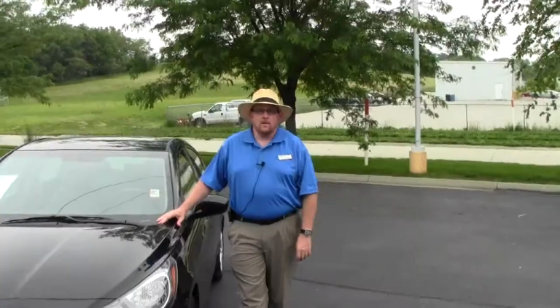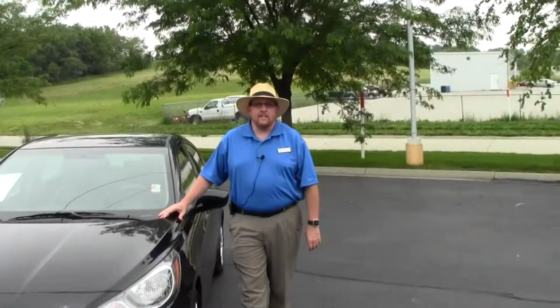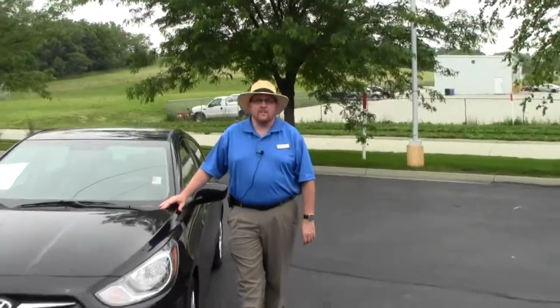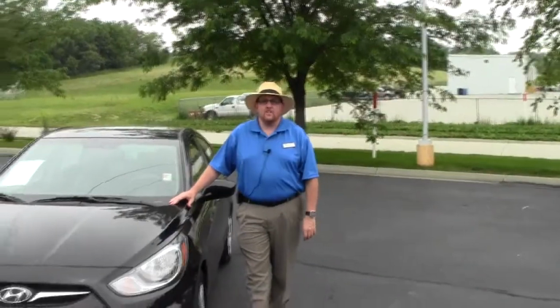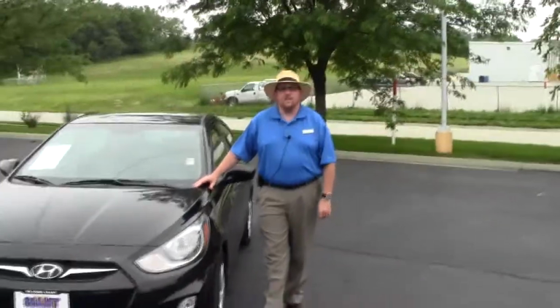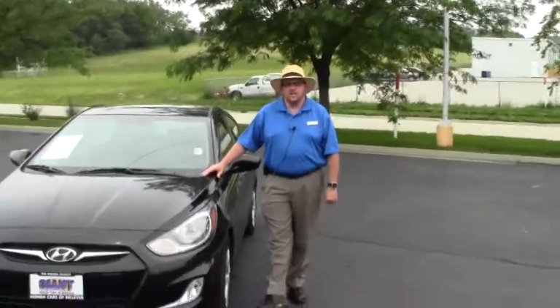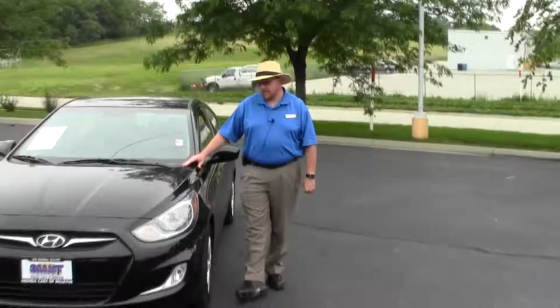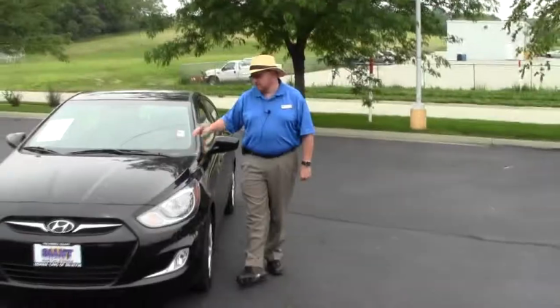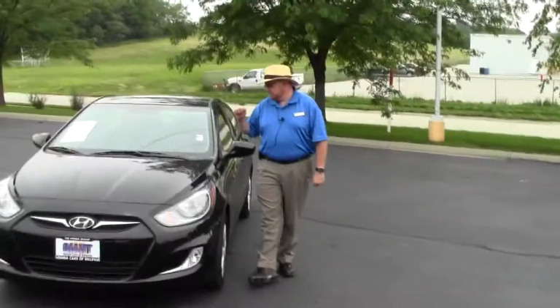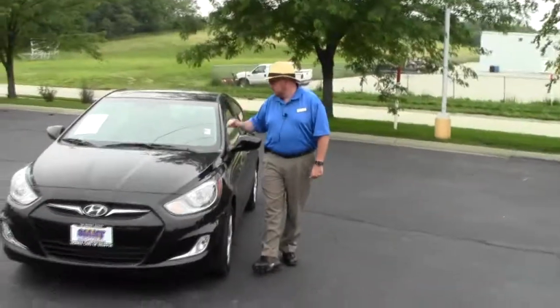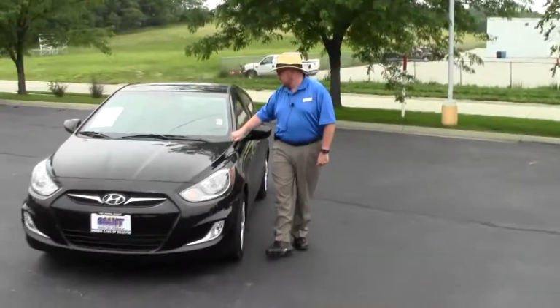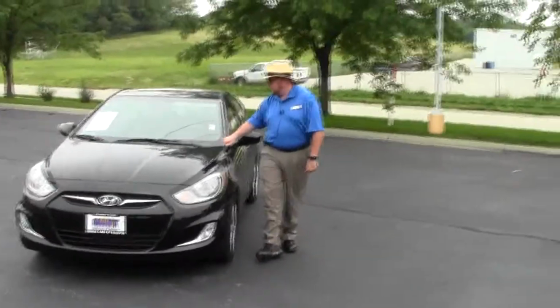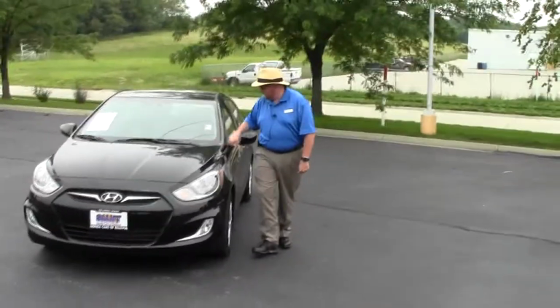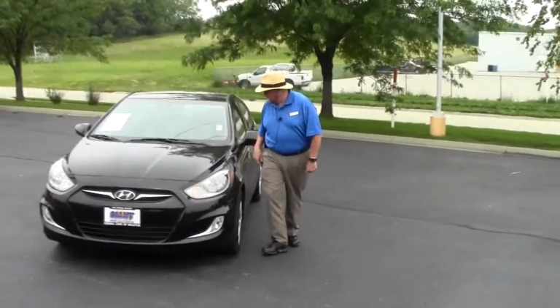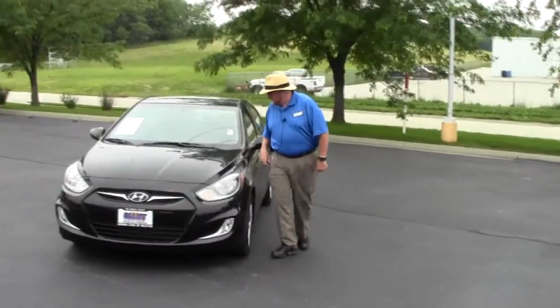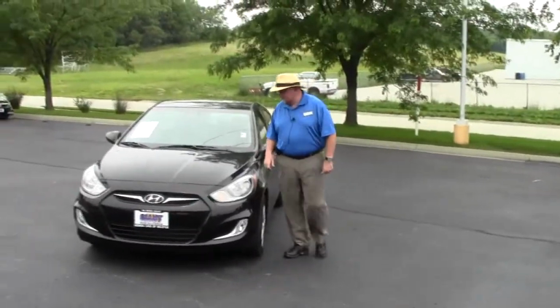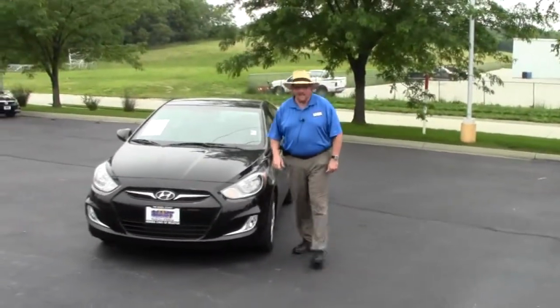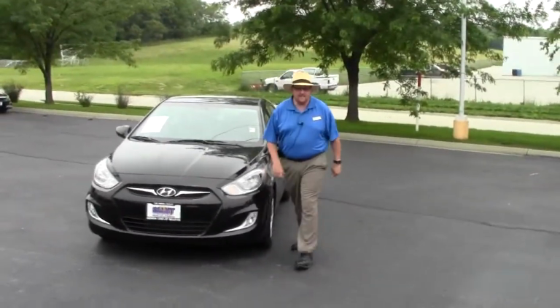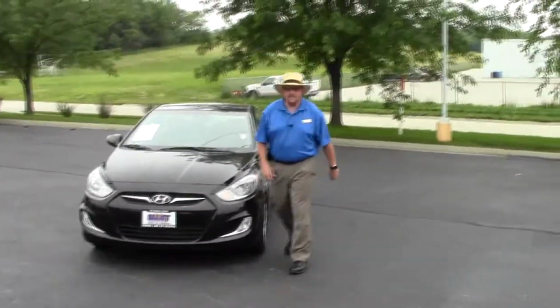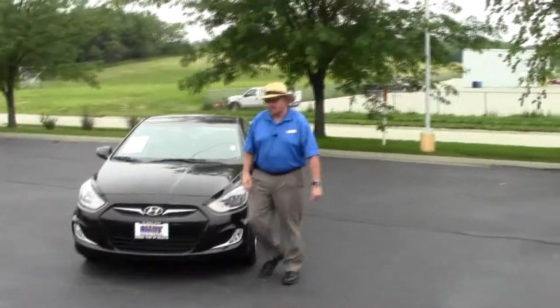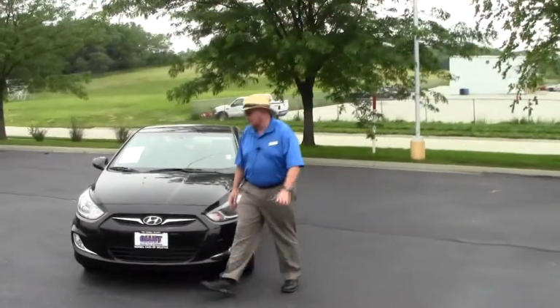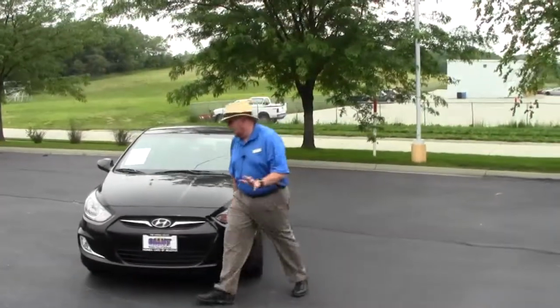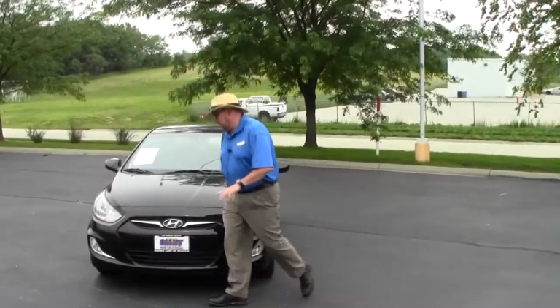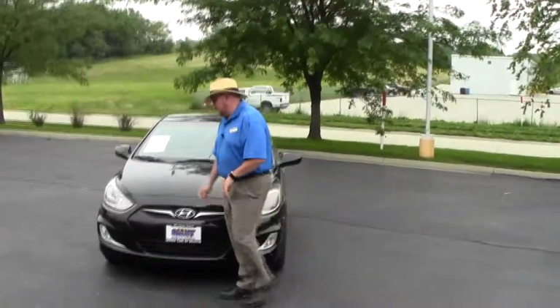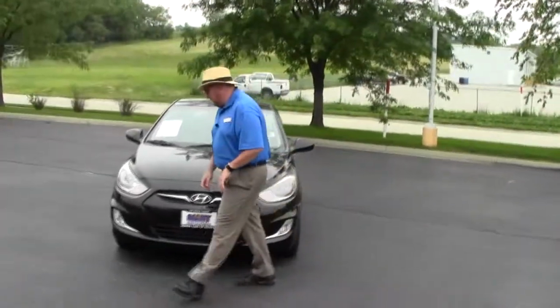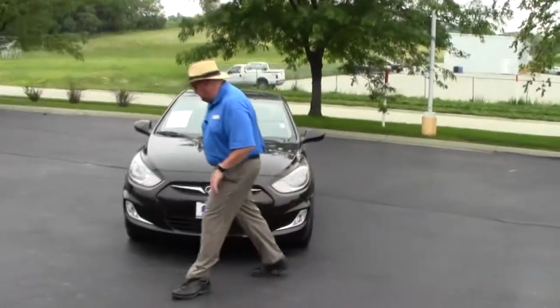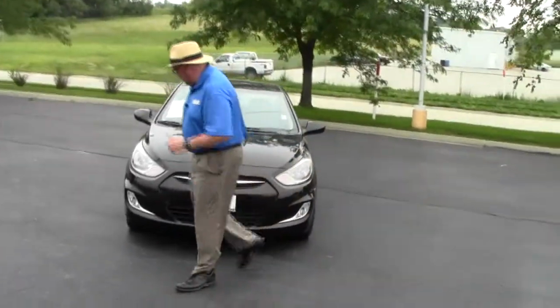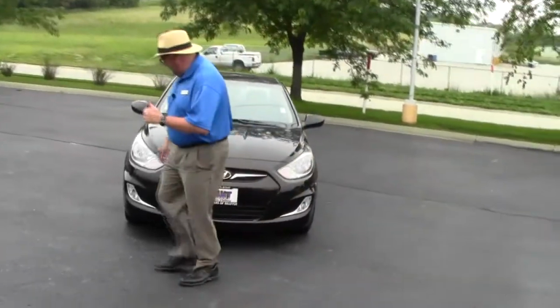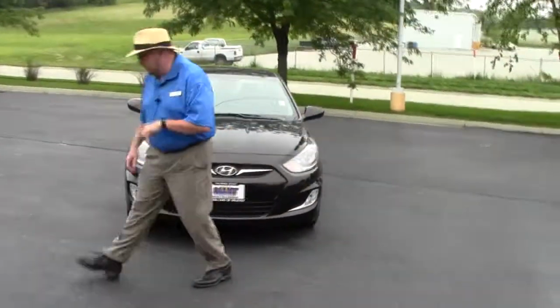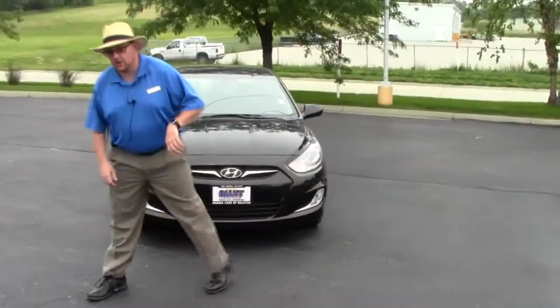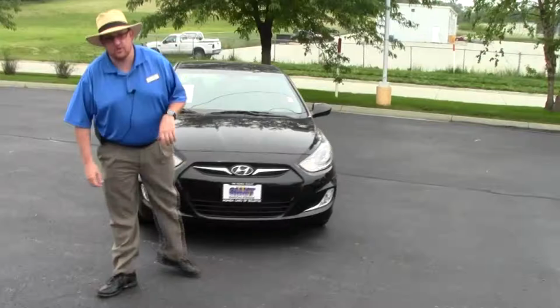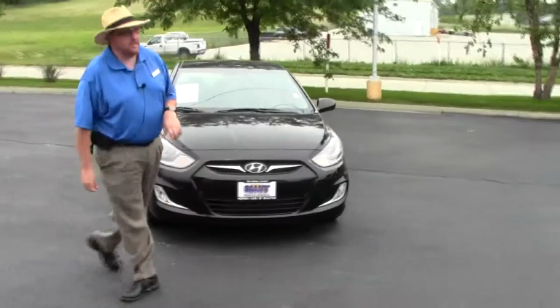Brian Kelly here from the Honda Giant, here to show you this 2012 Hyundai Accent. It has about 12,000 miles and it's a one-owner new car trade.